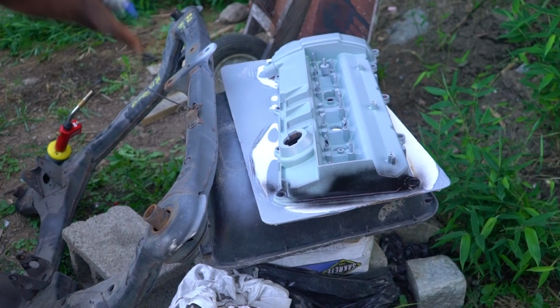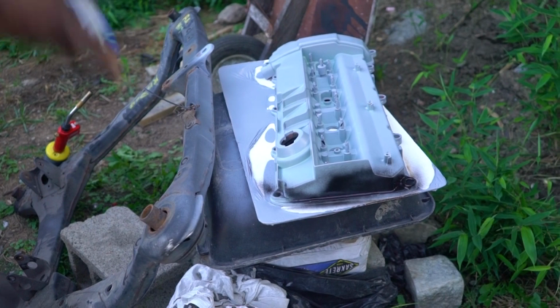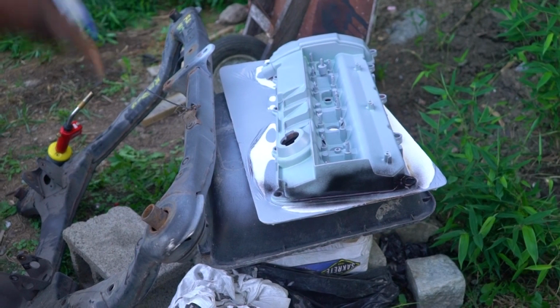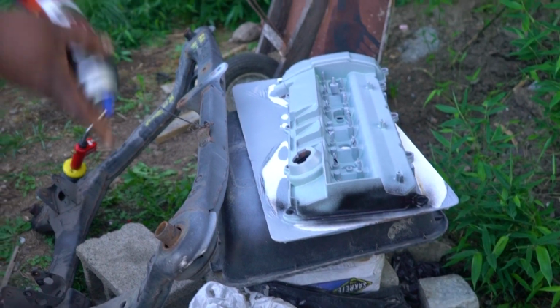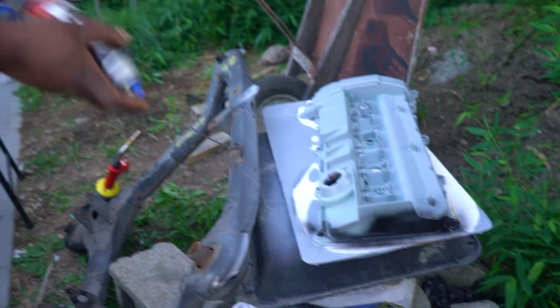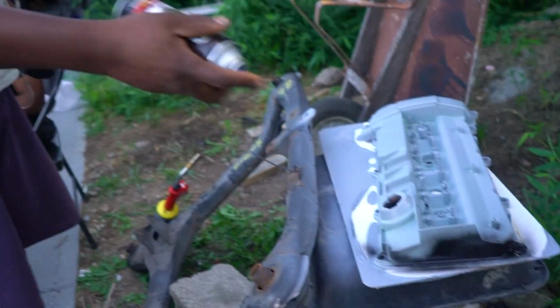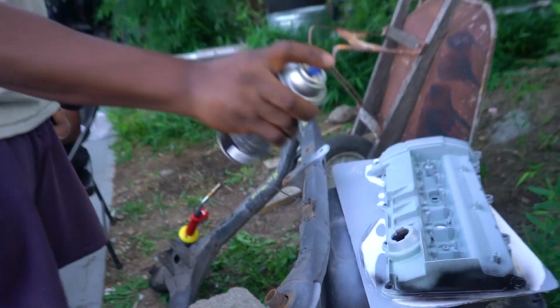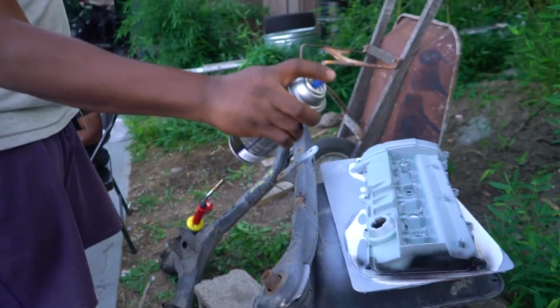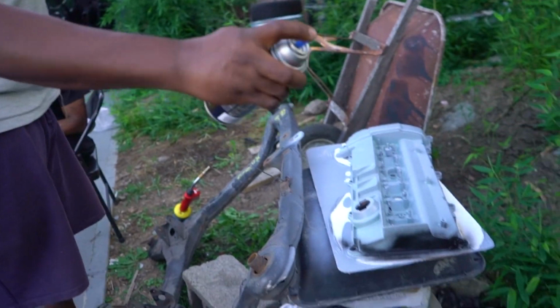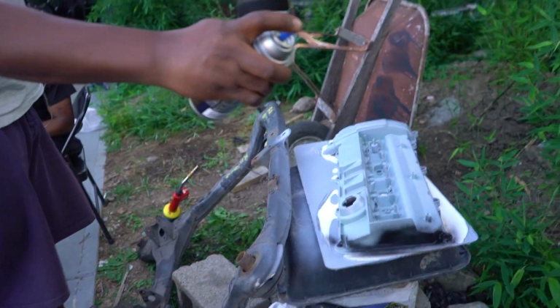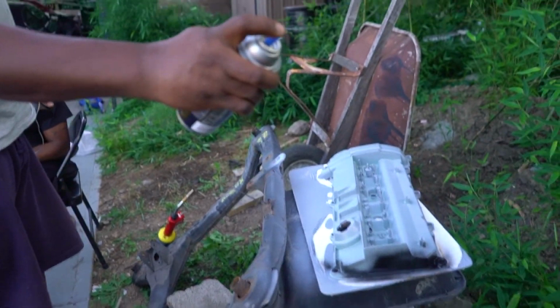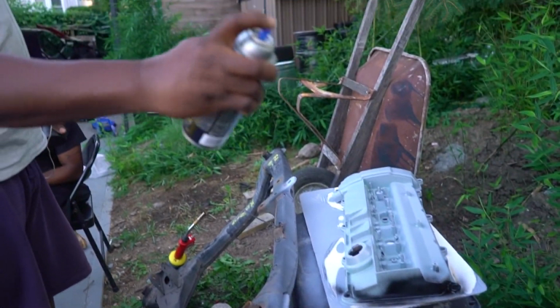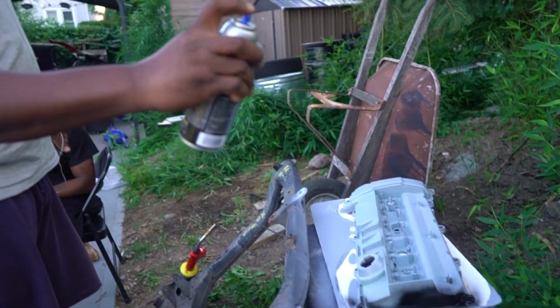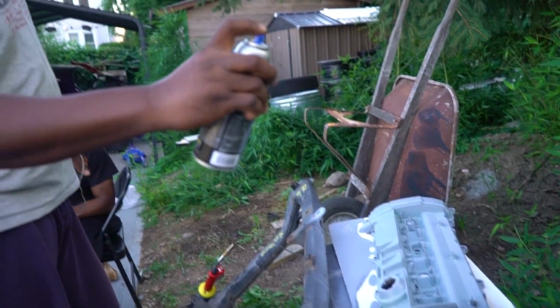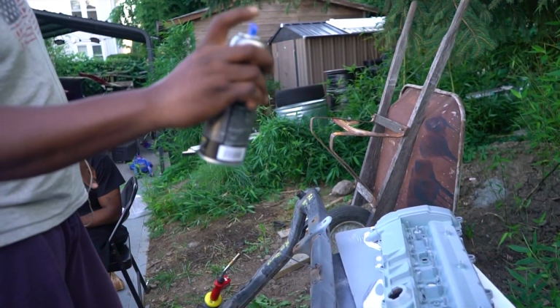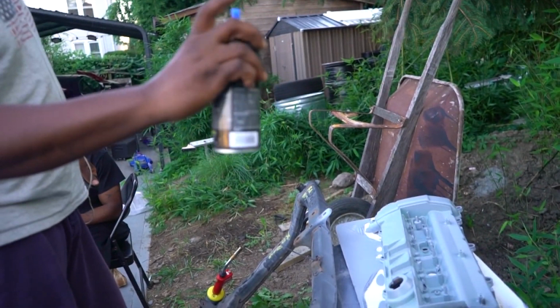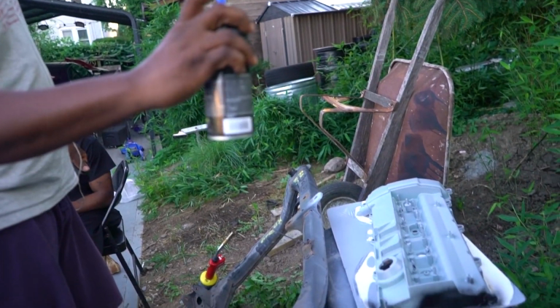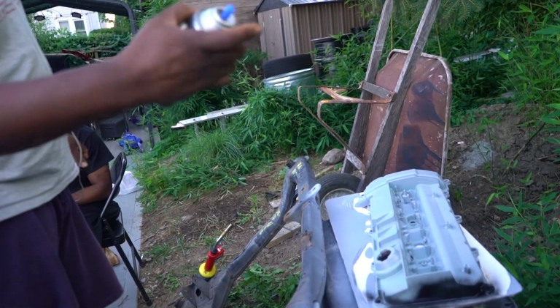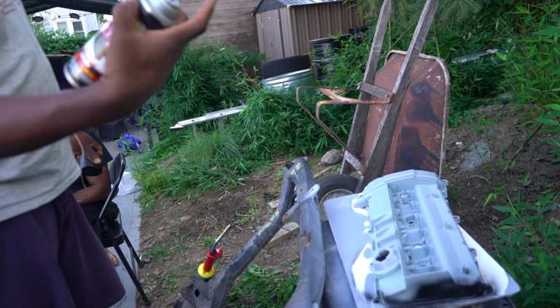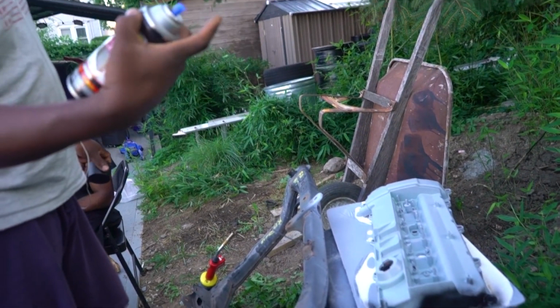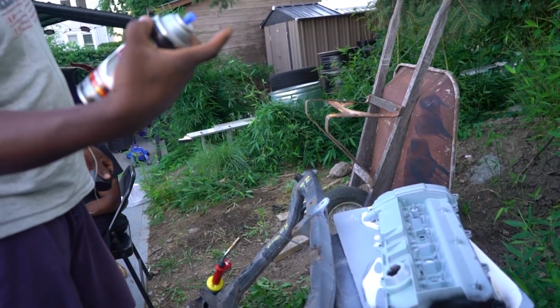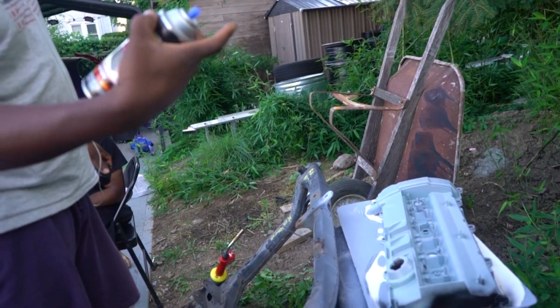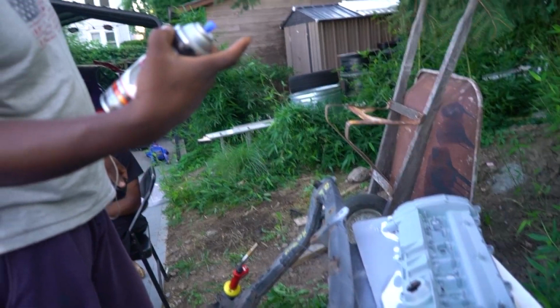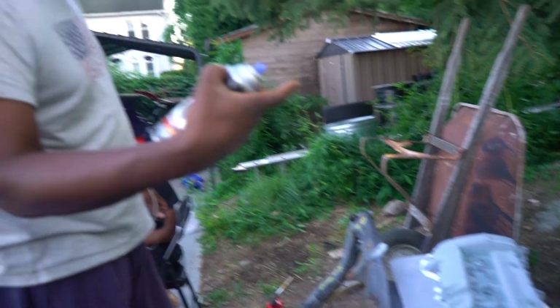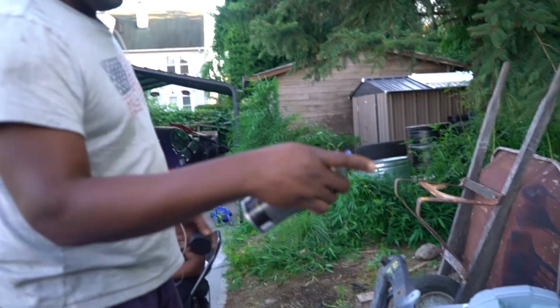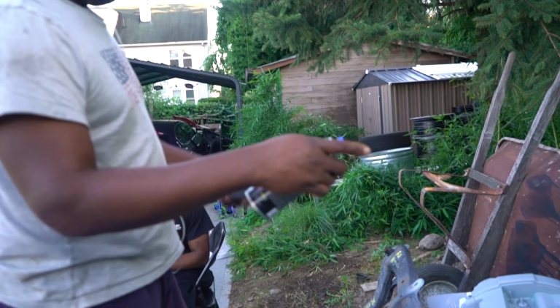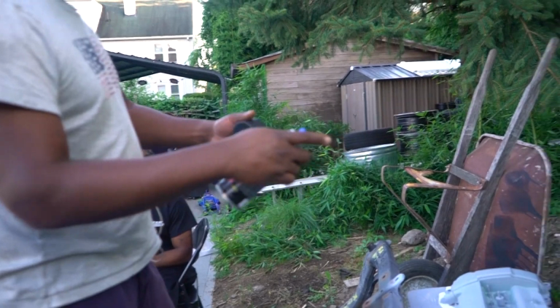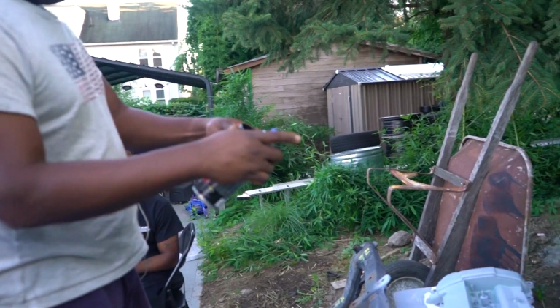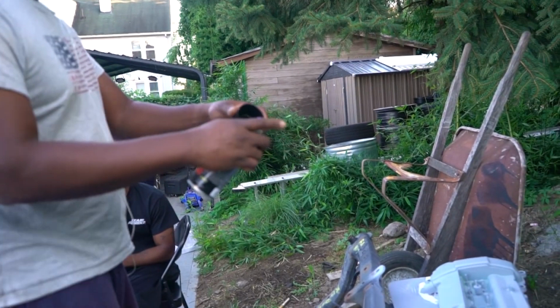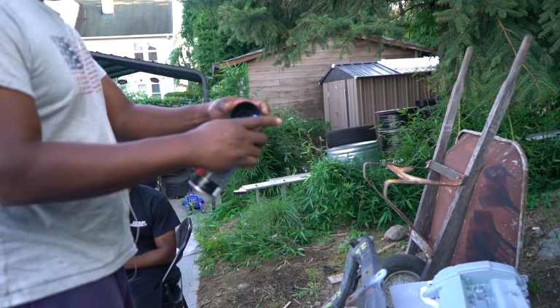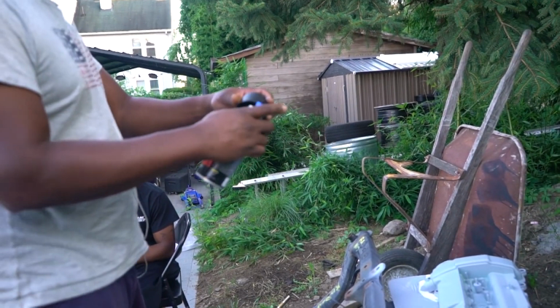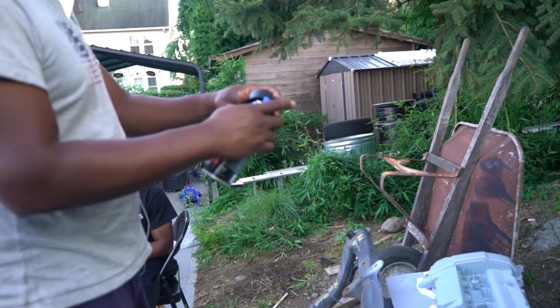The can's bad. The AutoZone special — the can's already broken.